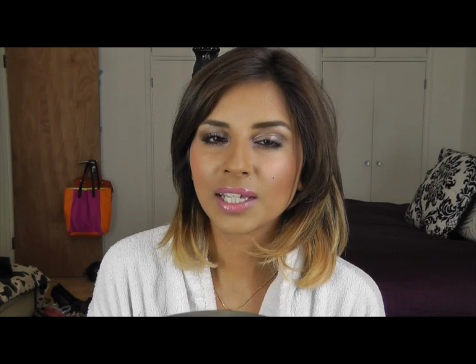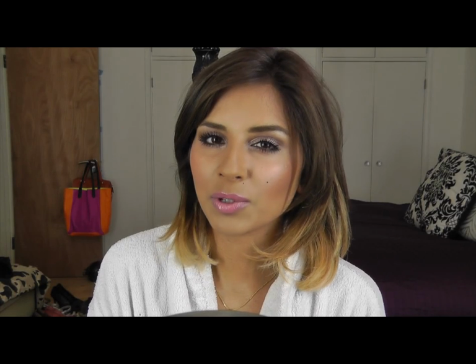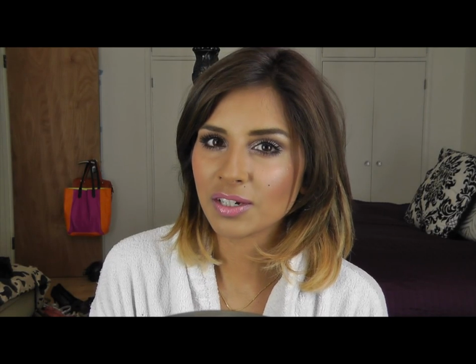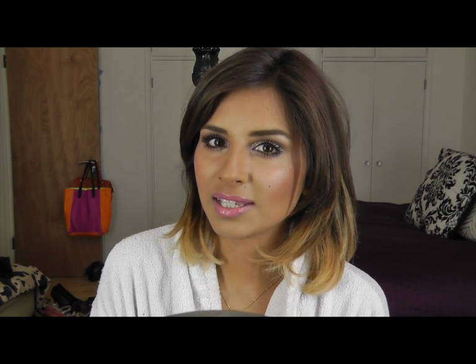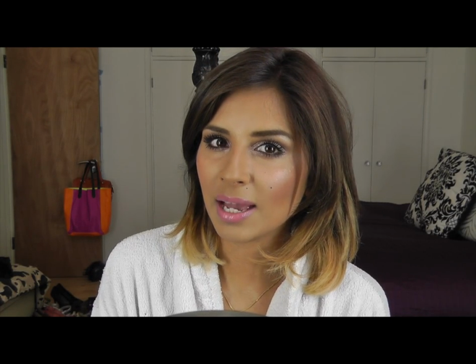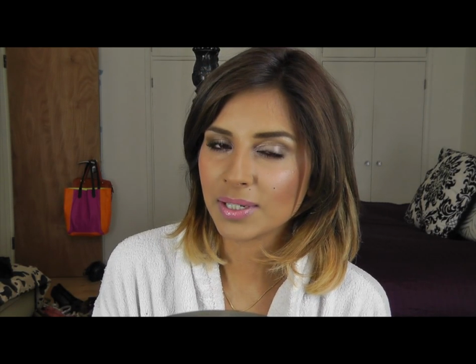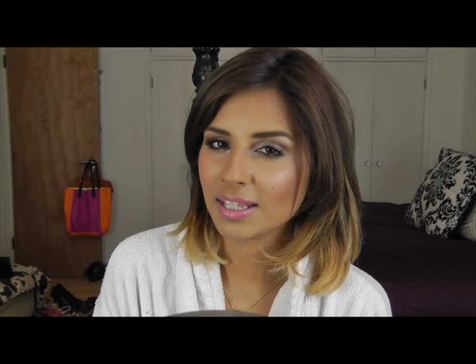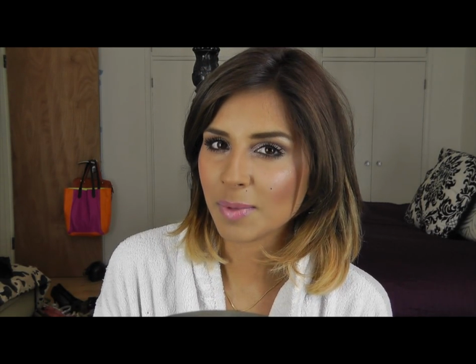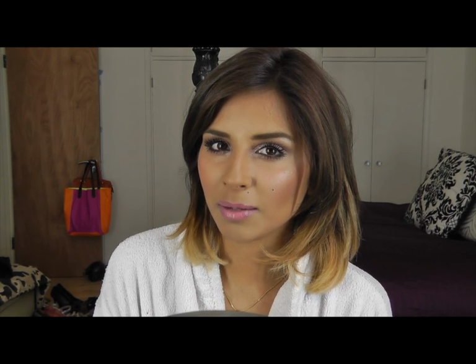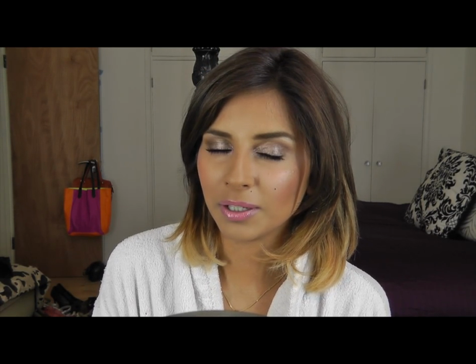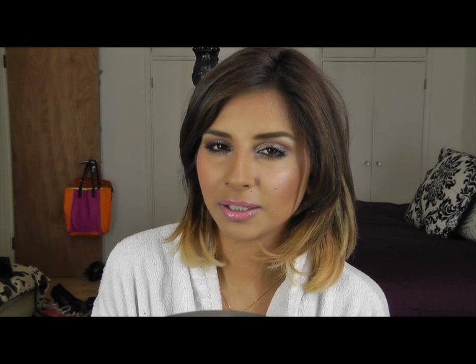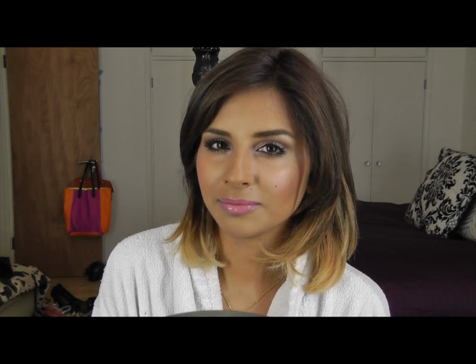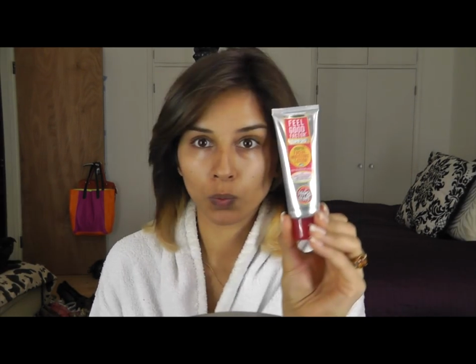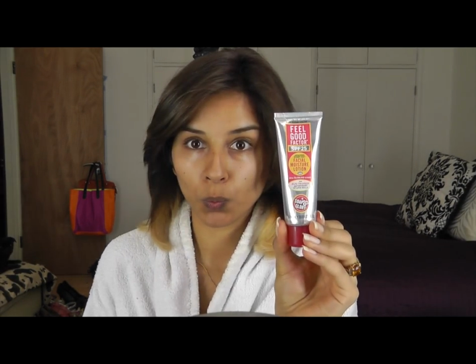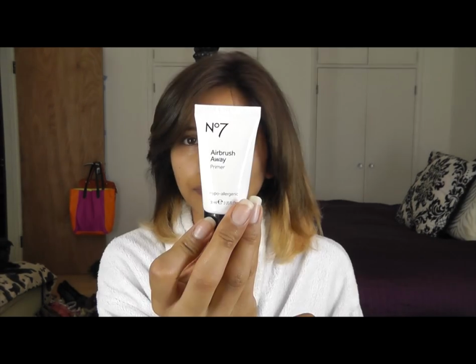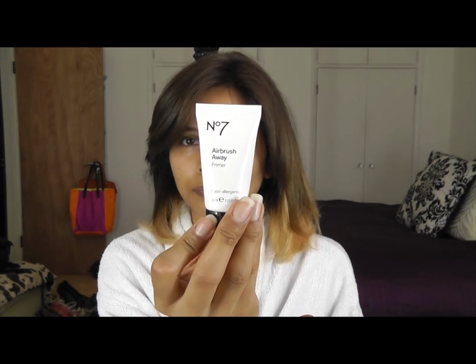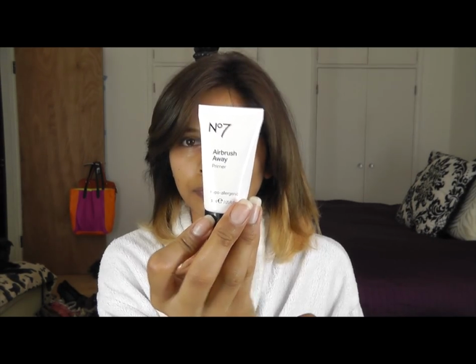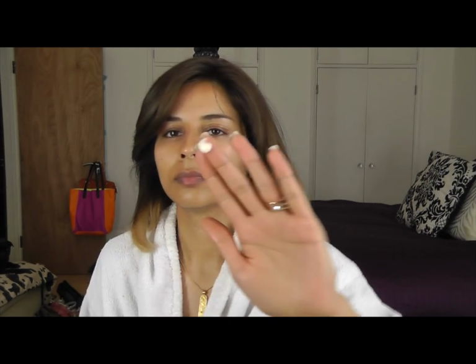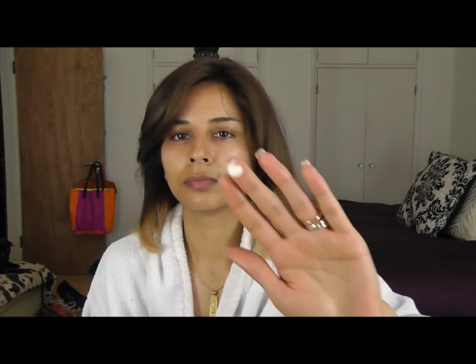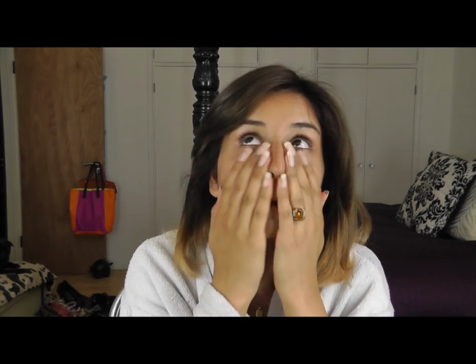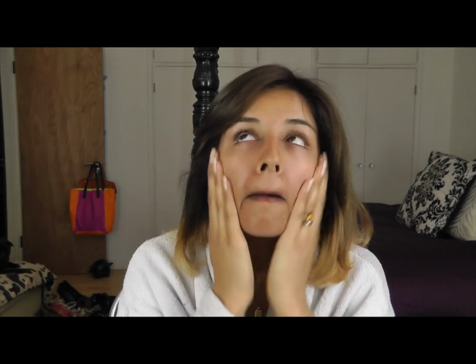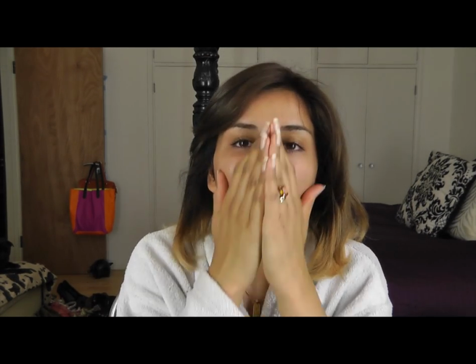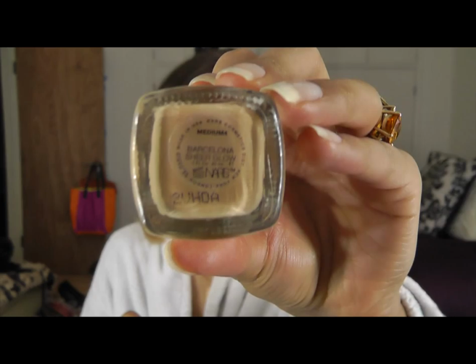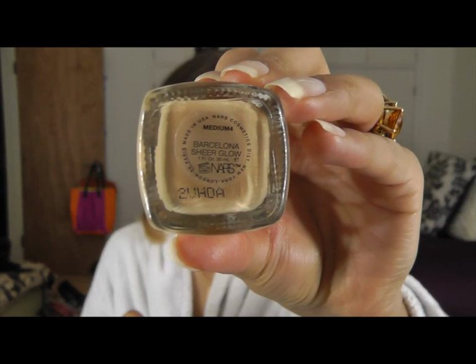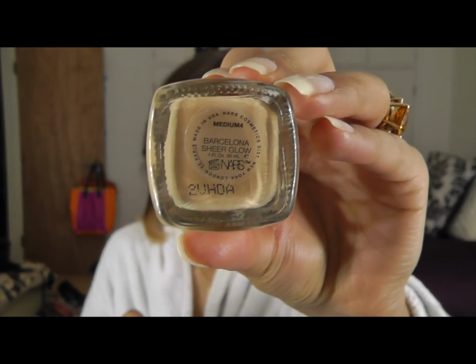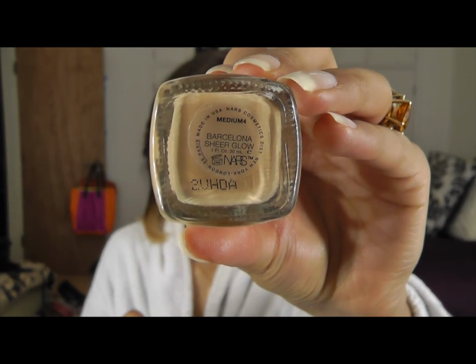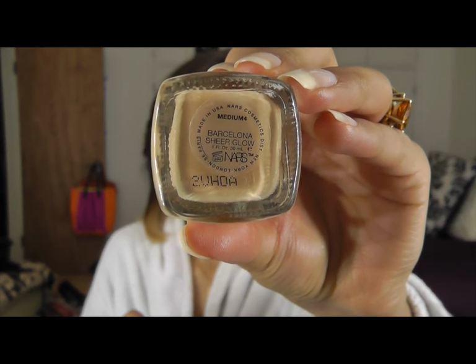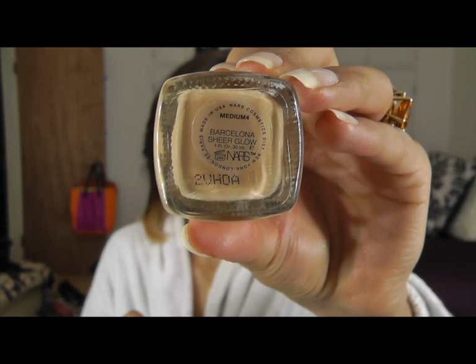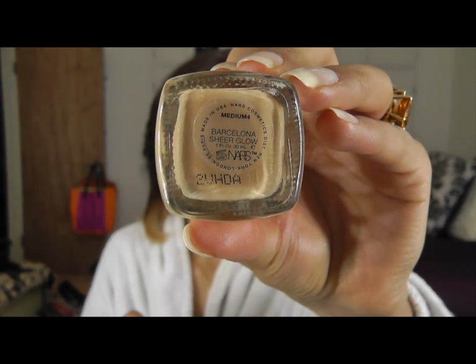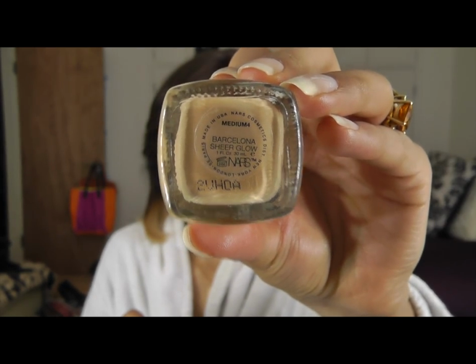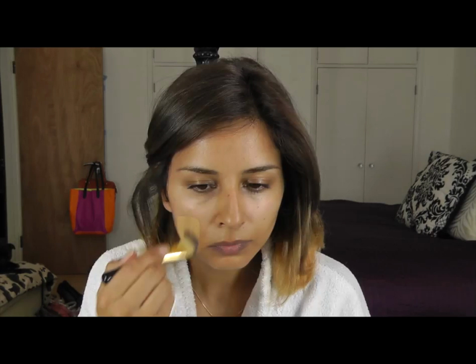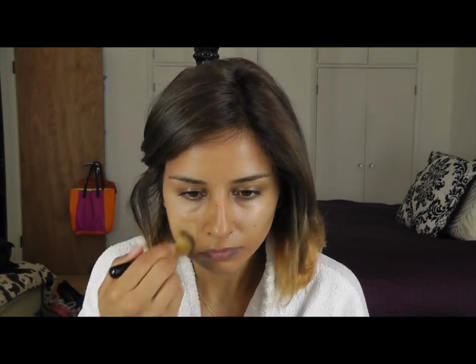Keep watching to see how I did this makeup look. Moisturize, prime, and apply your foundation.